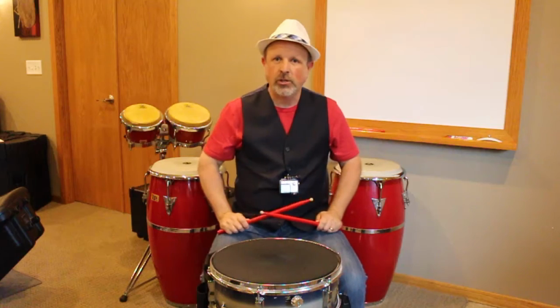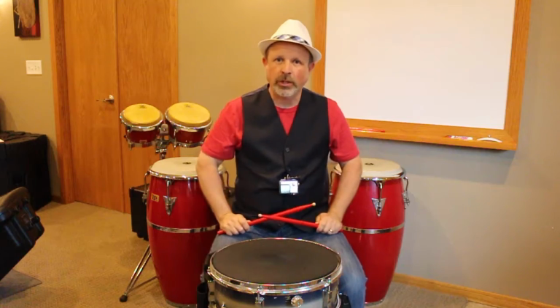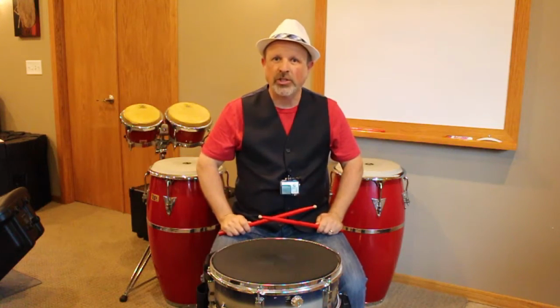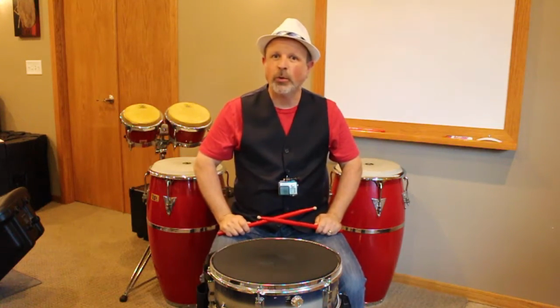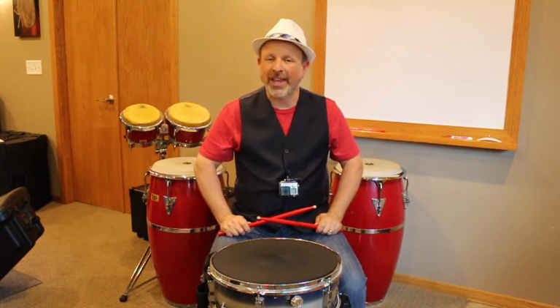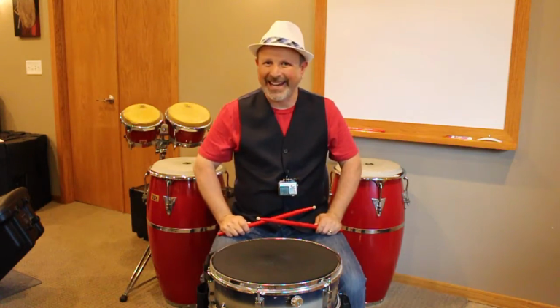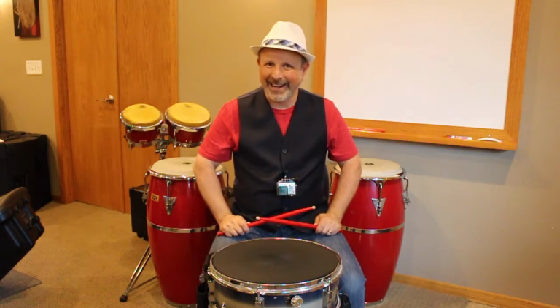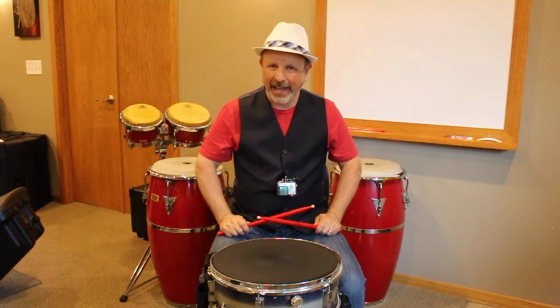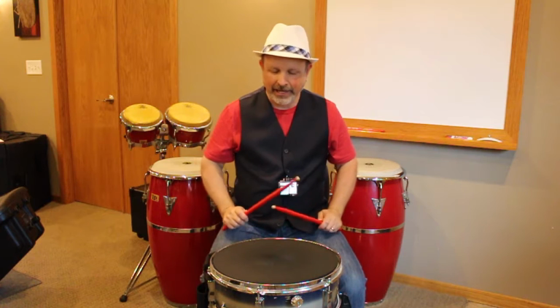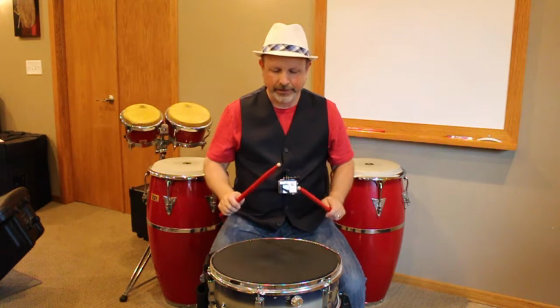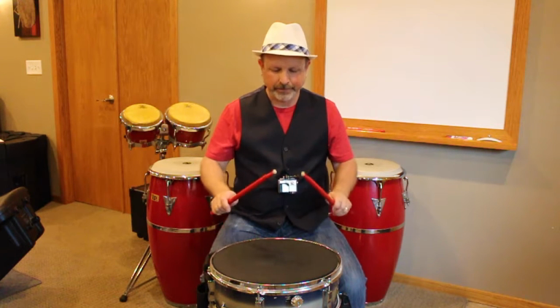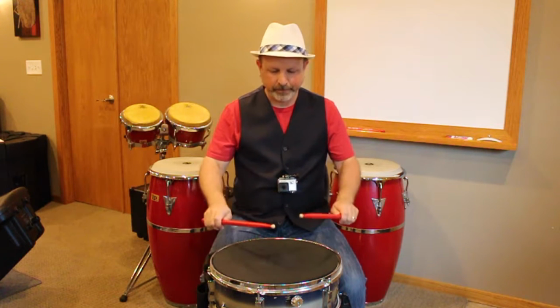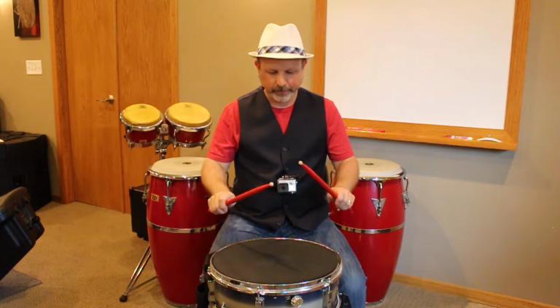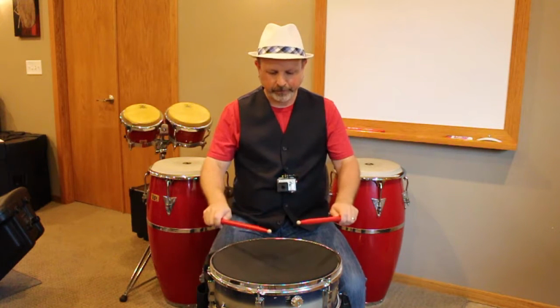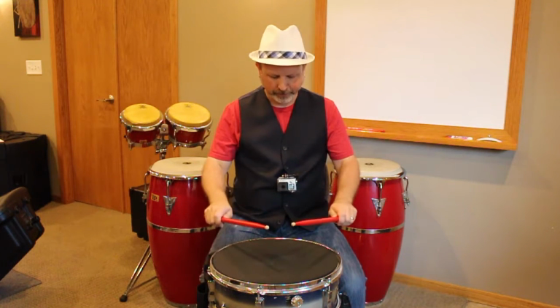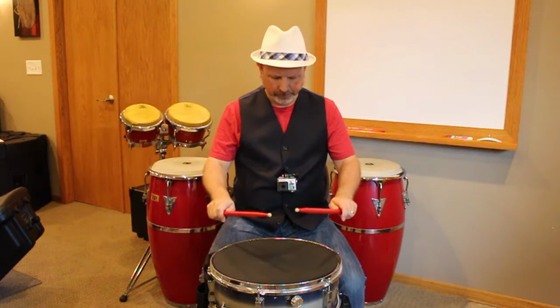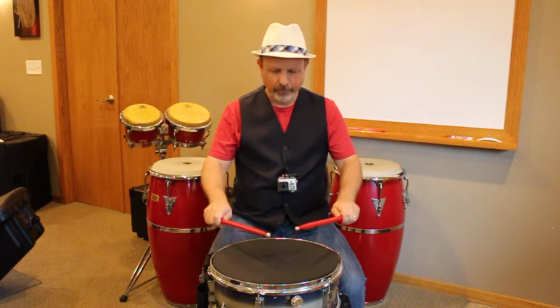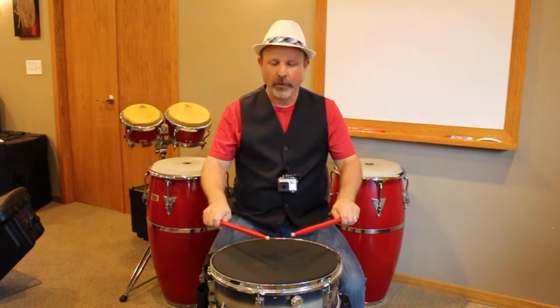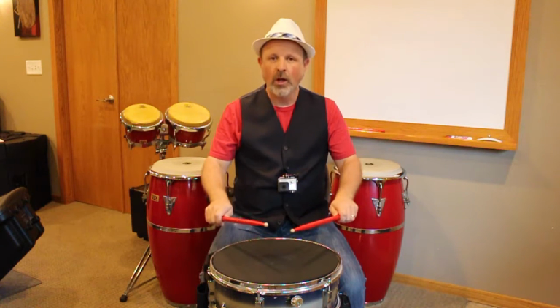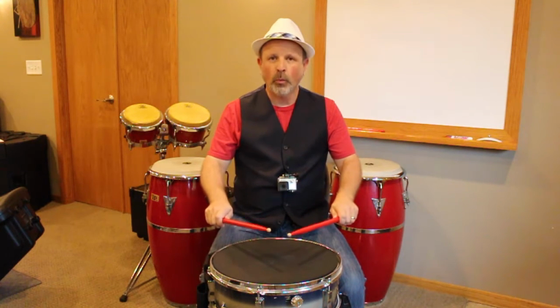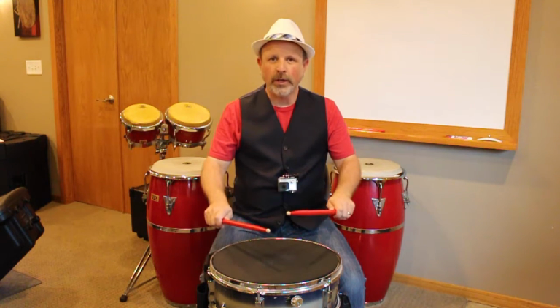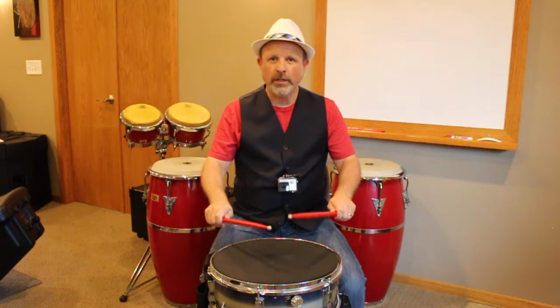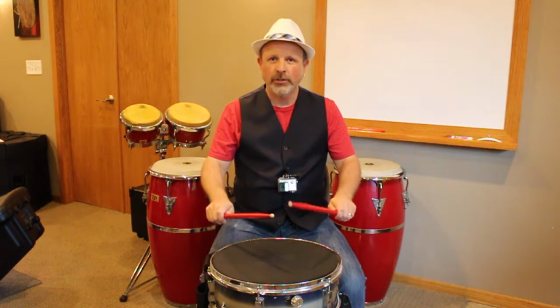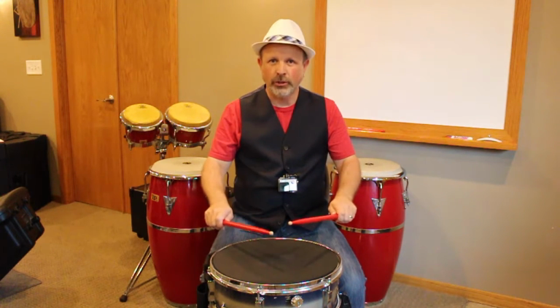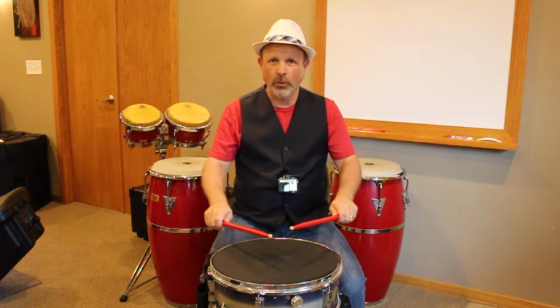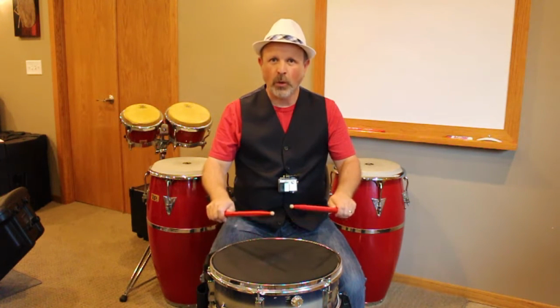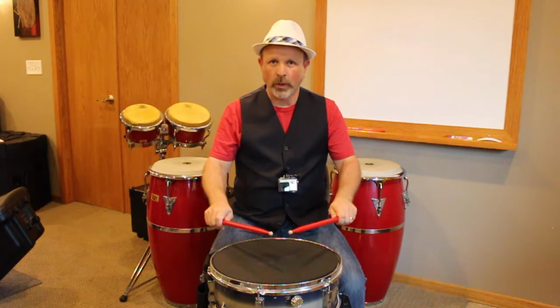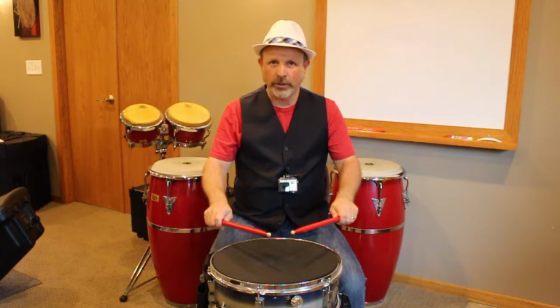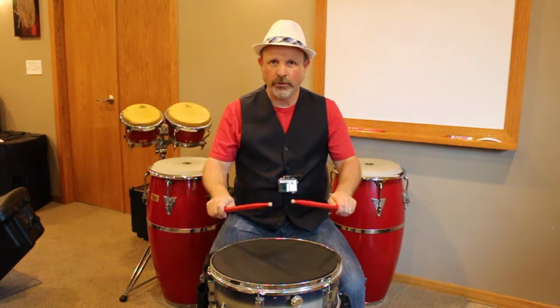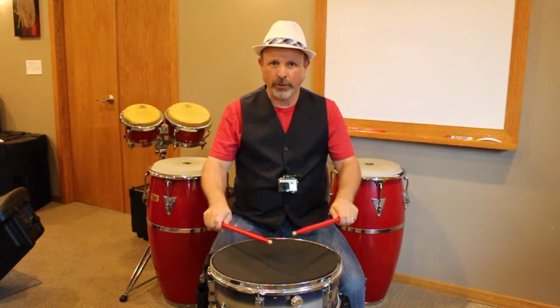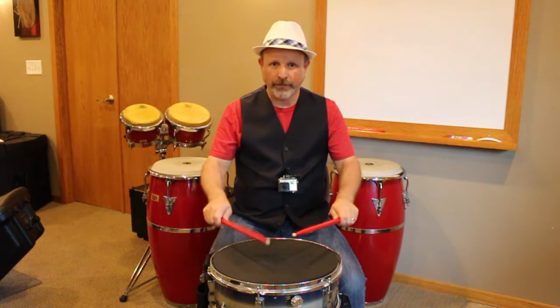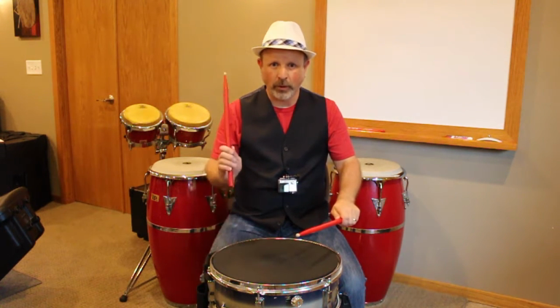So we're going to start with eight on a hand. One, two, one, two, three, four.